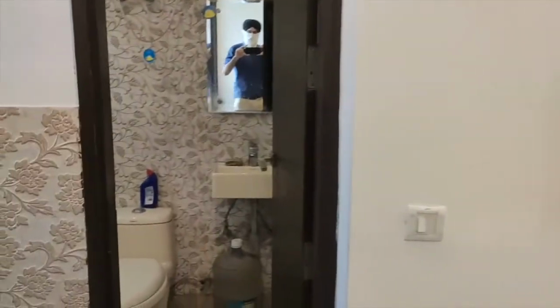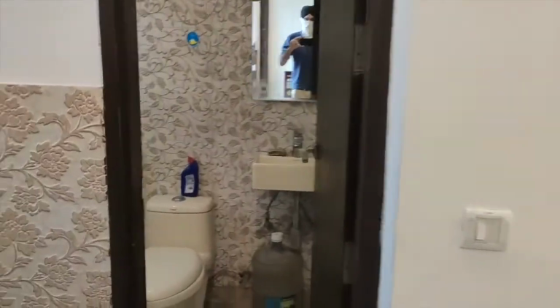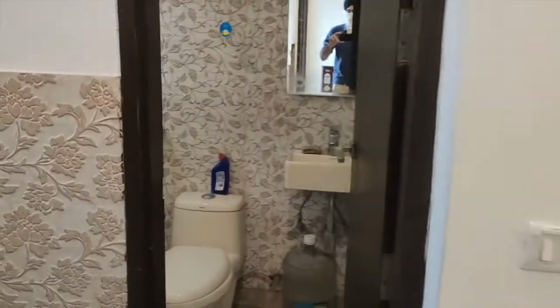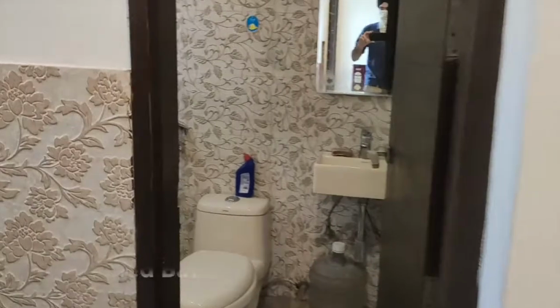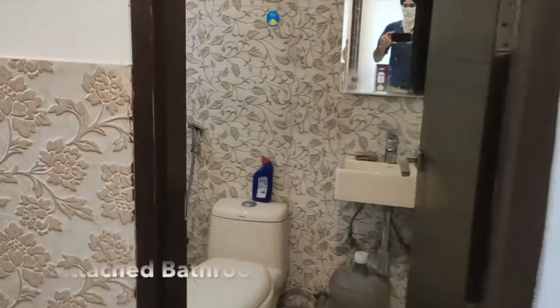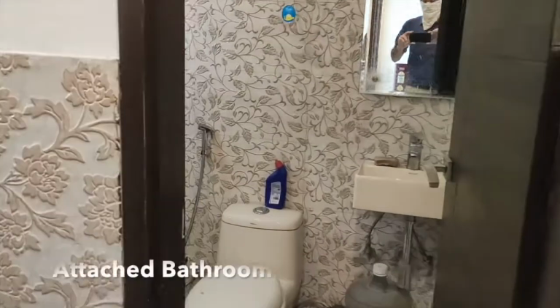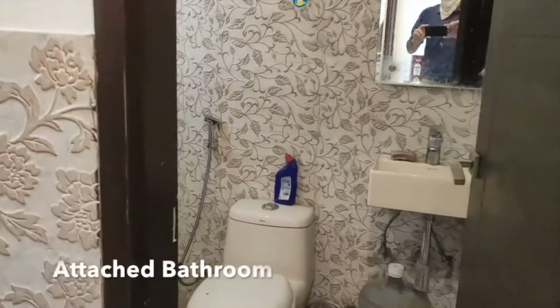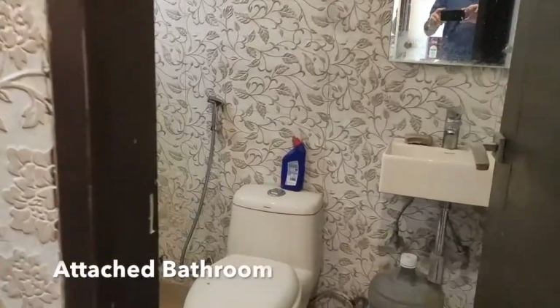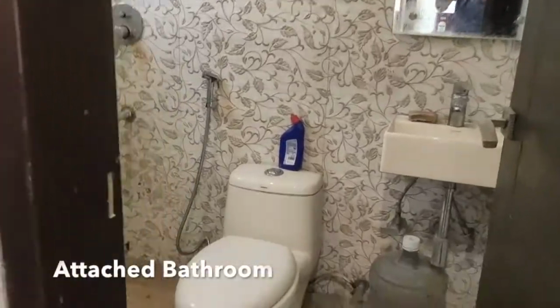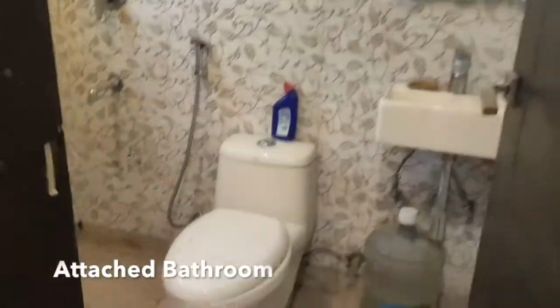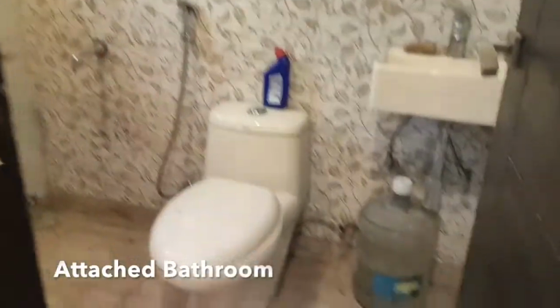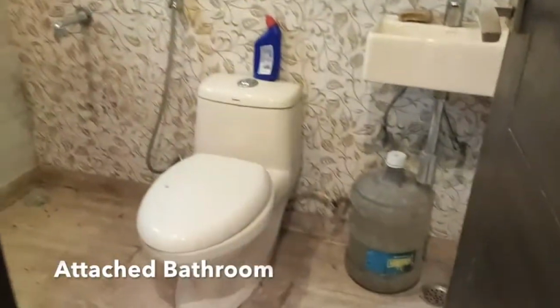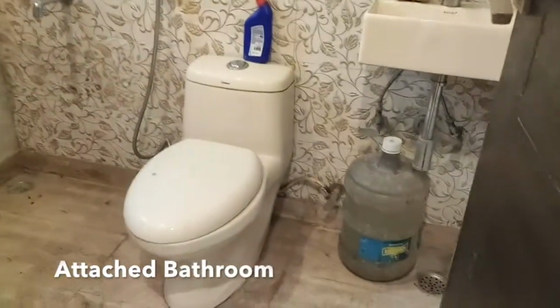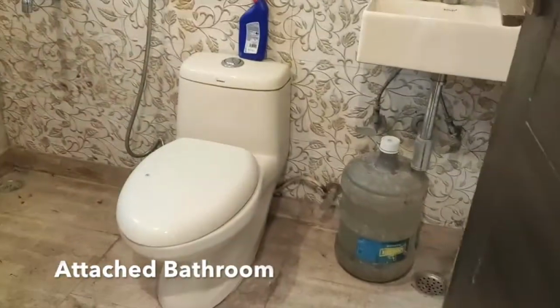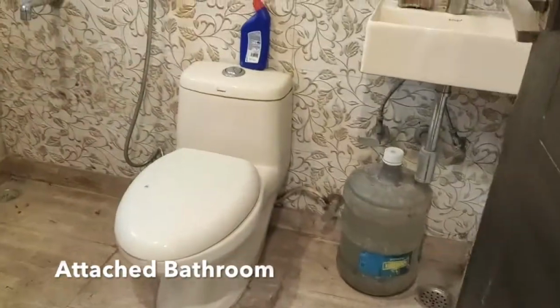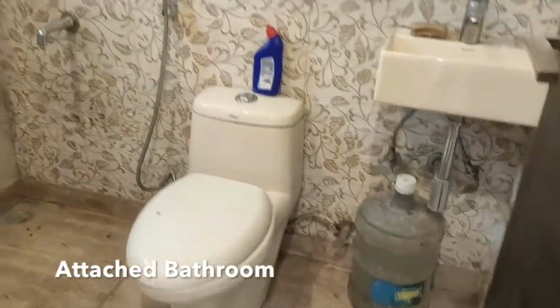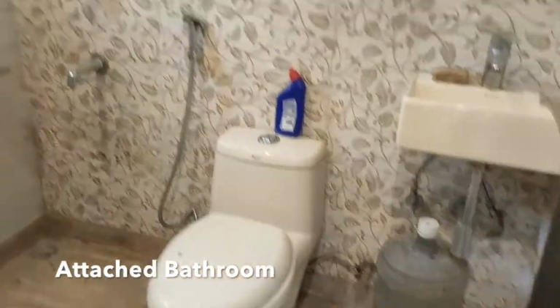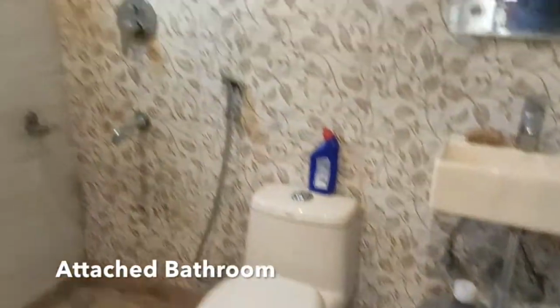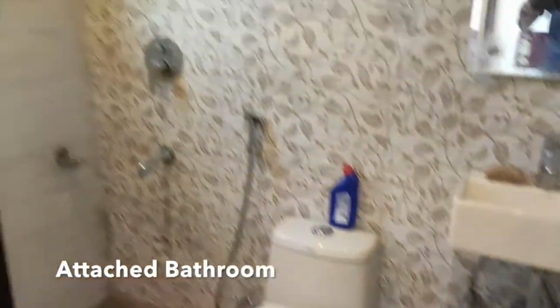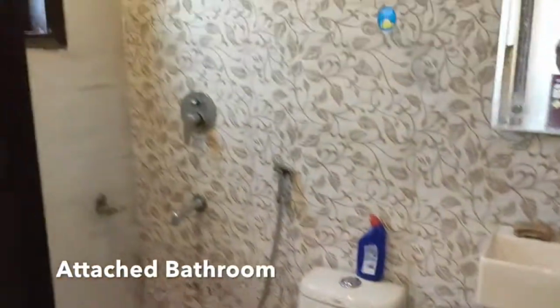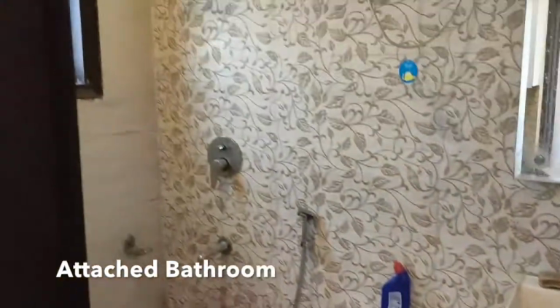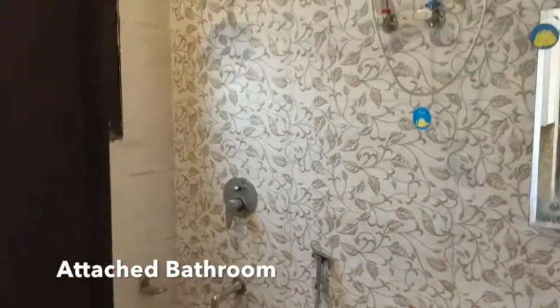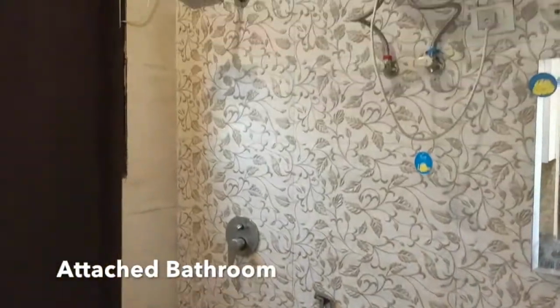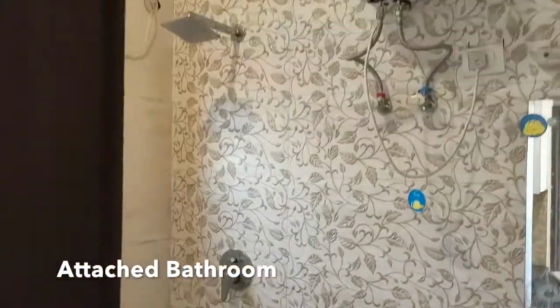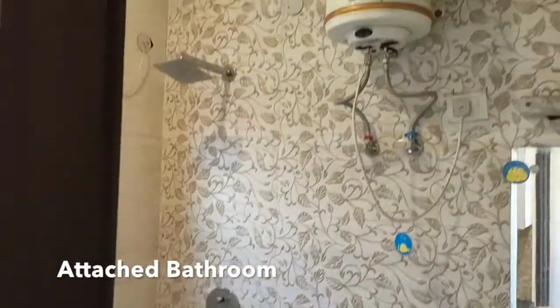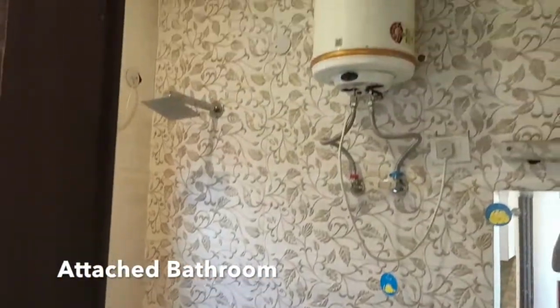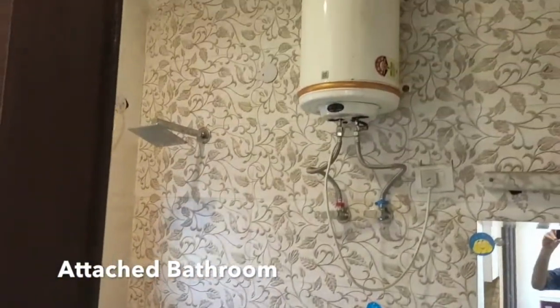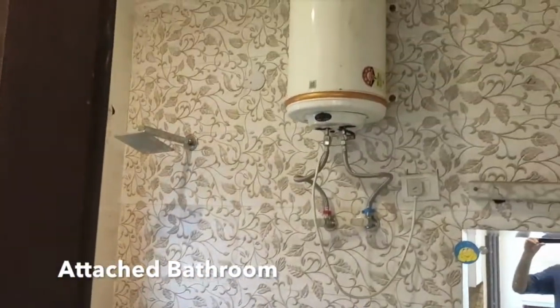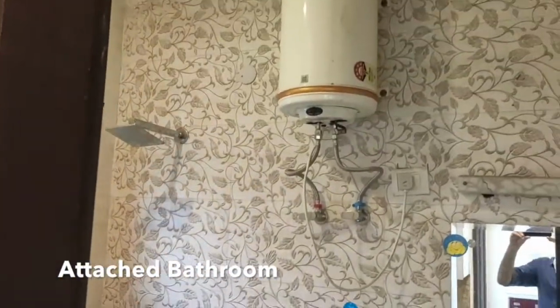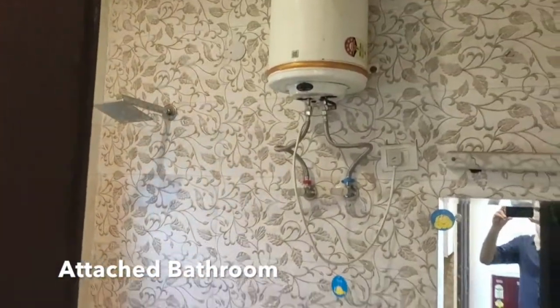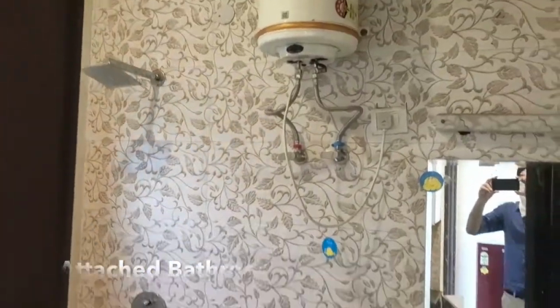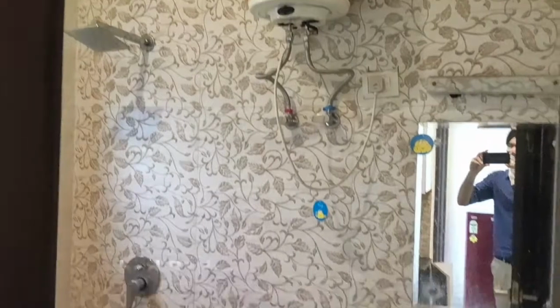Attached bathroom present in this property, which comes with a western type toilet seat and geyser.